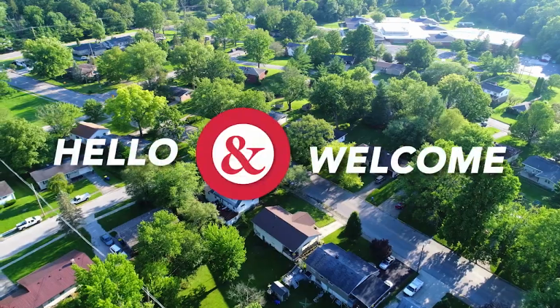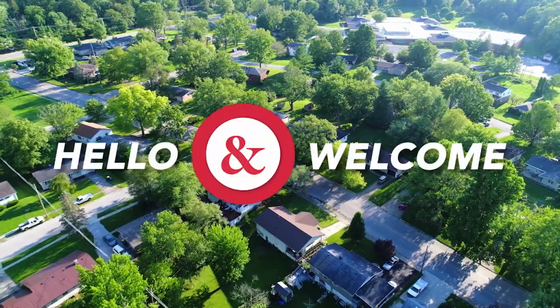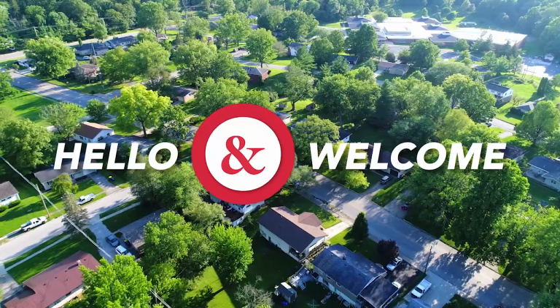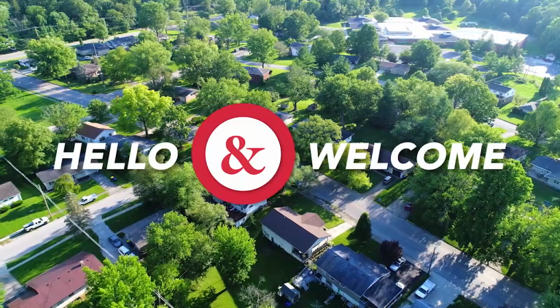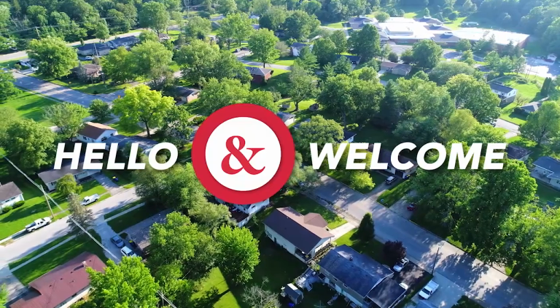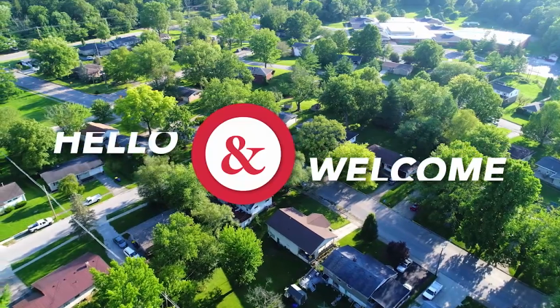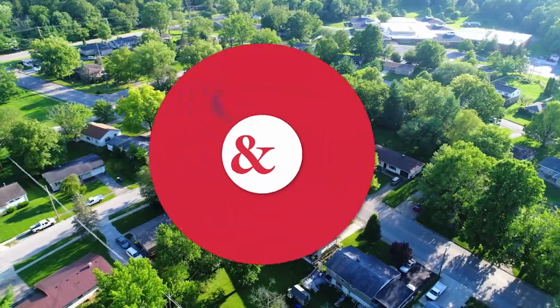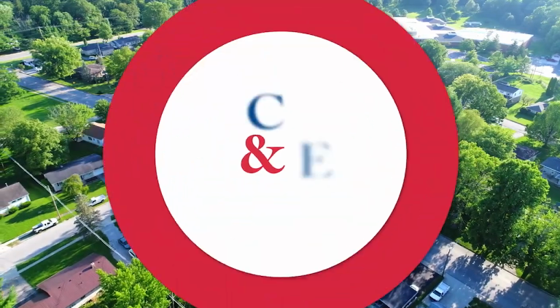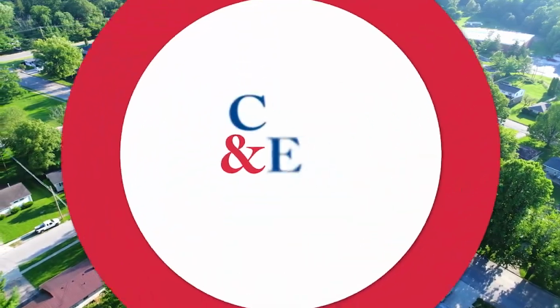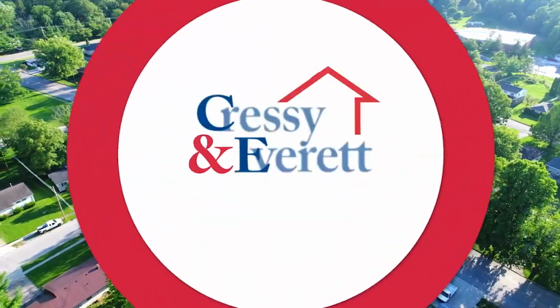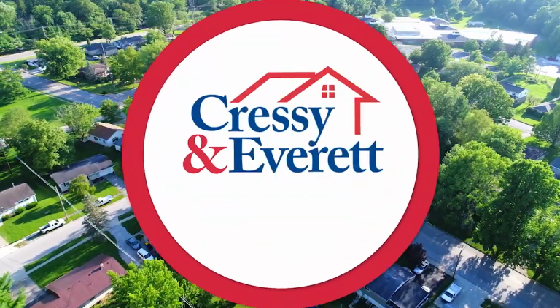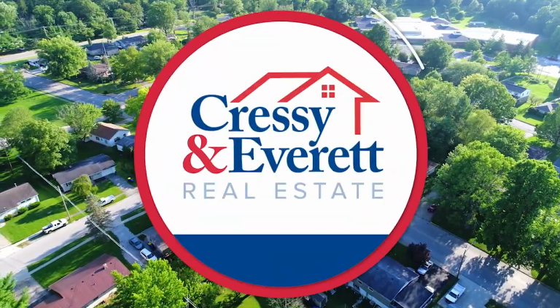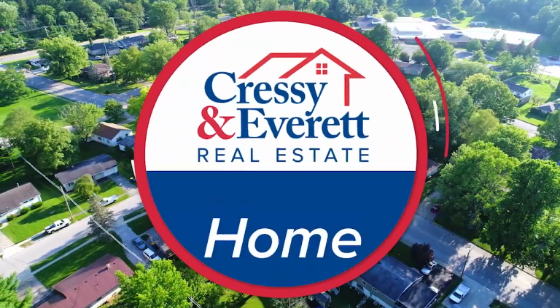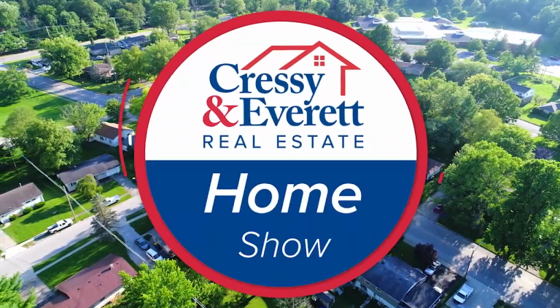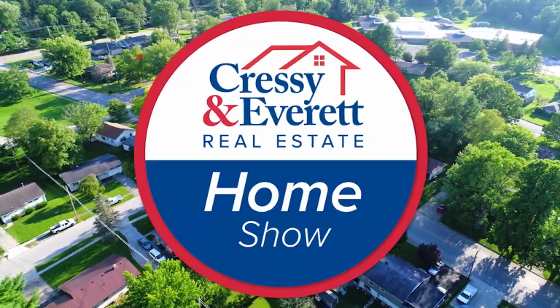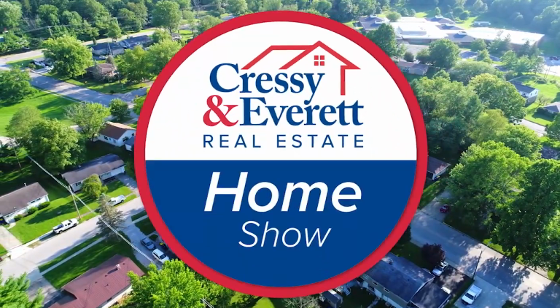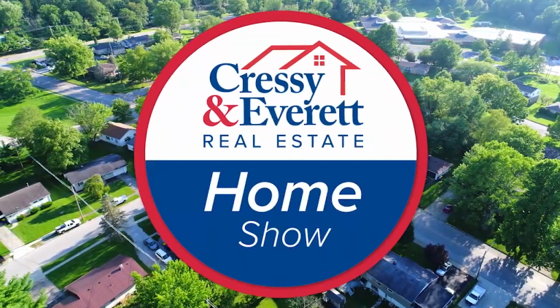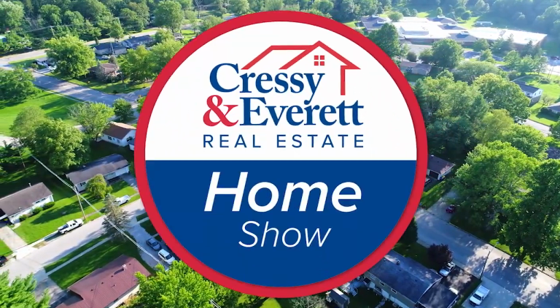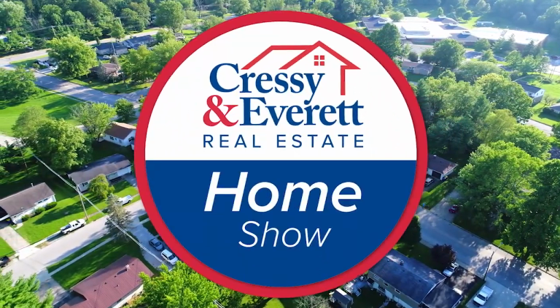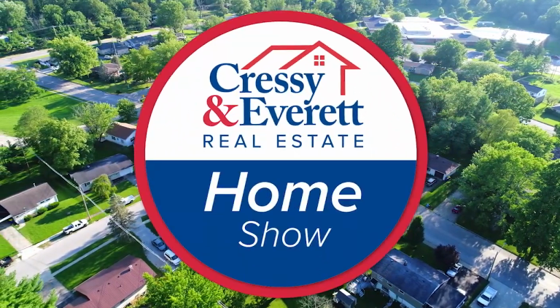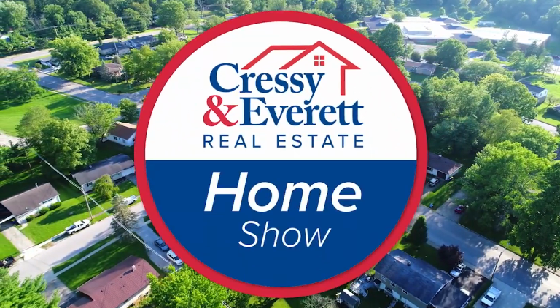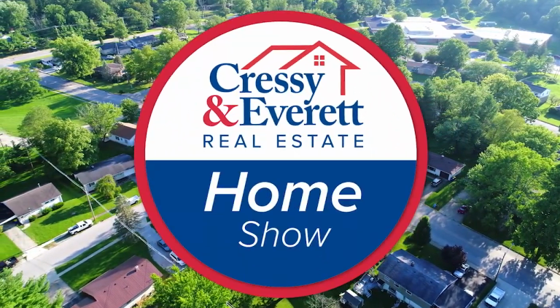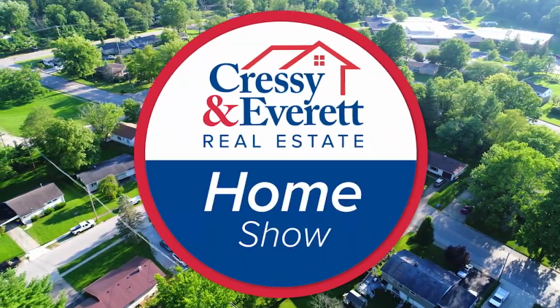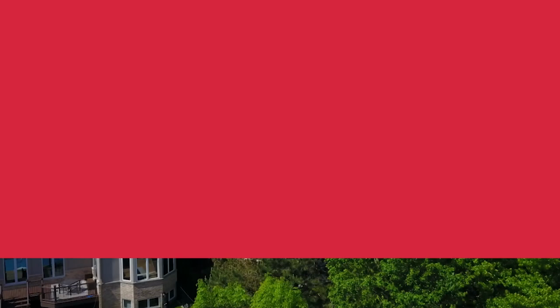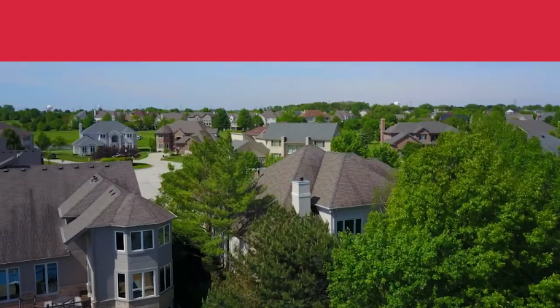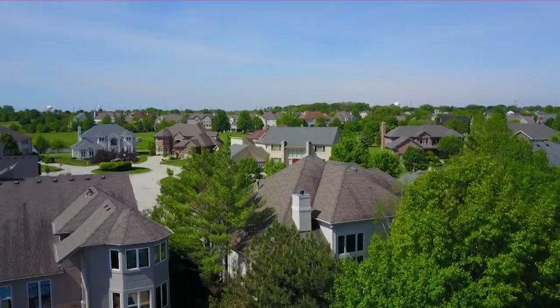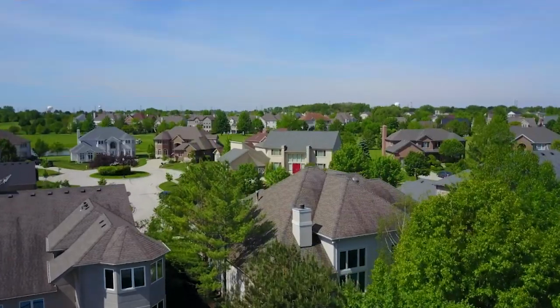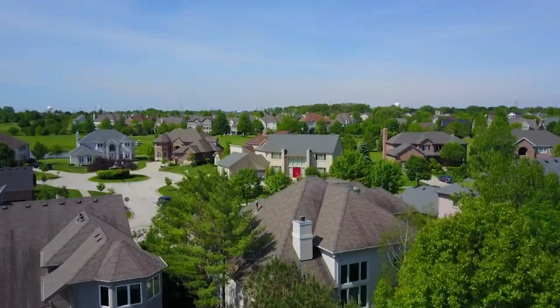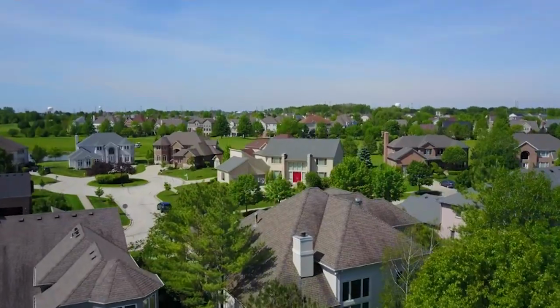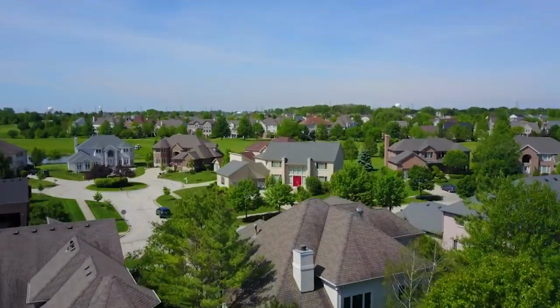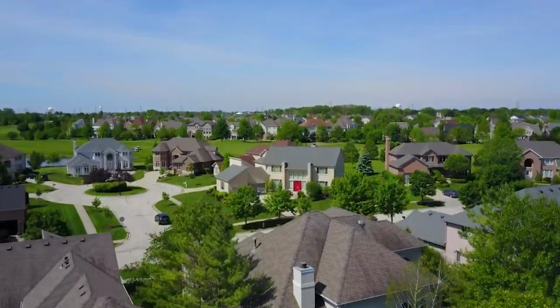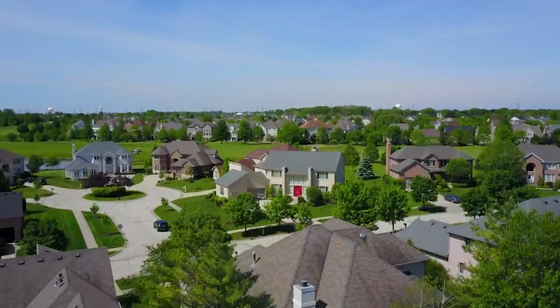Hello and welcome. On behalf of Cressy and Everett Real Estate, I'm pleased to introduce you to this week's great lineup of homes for sale.